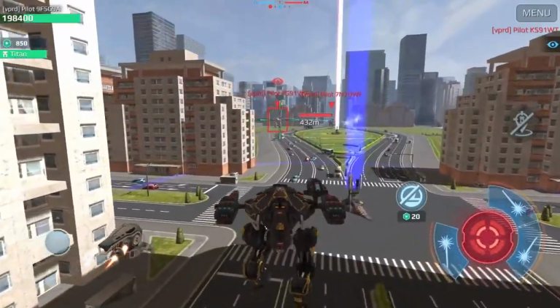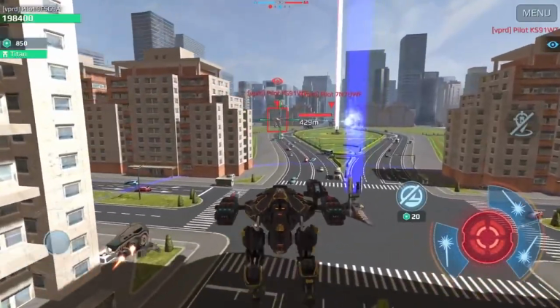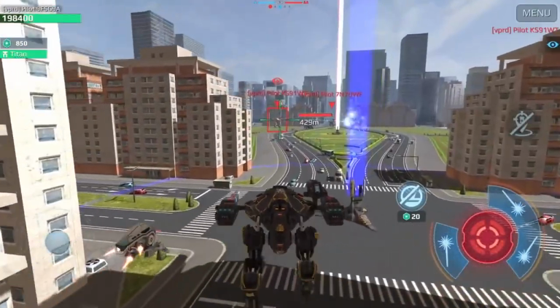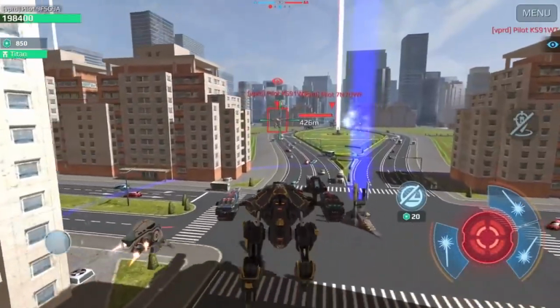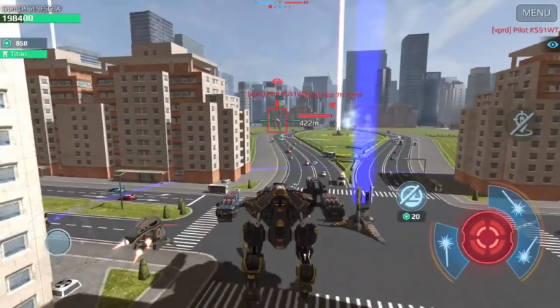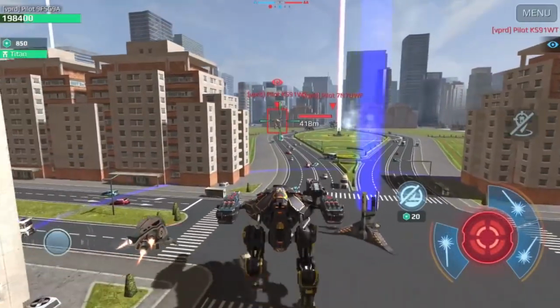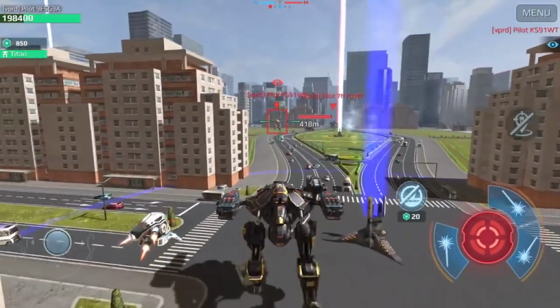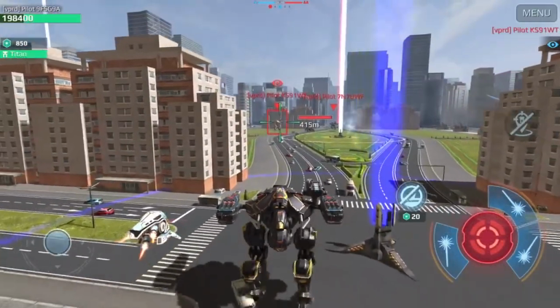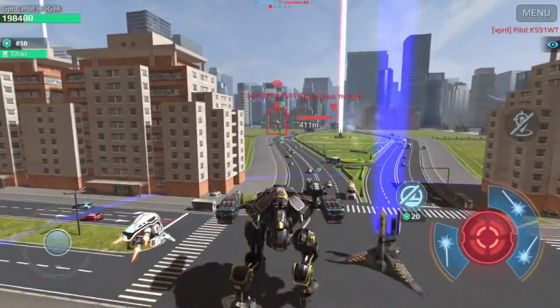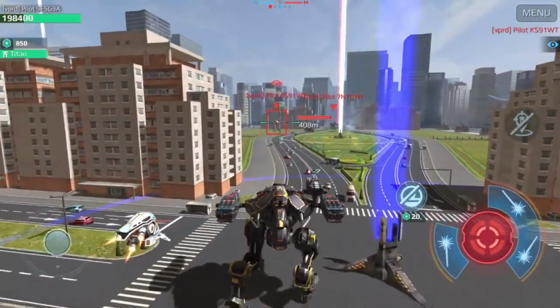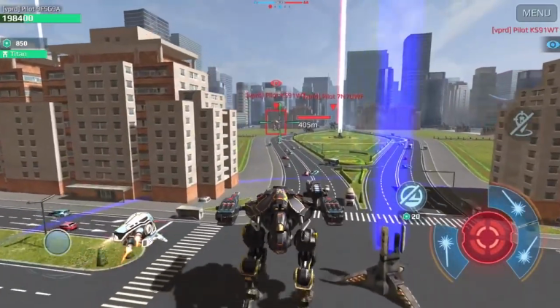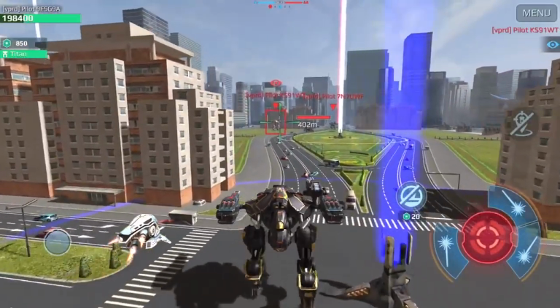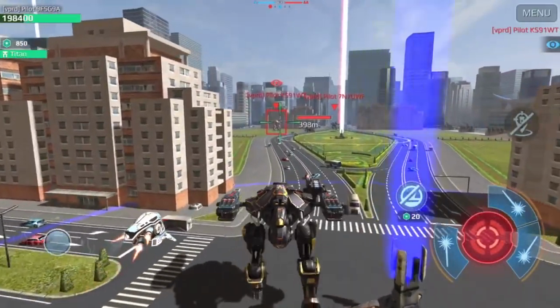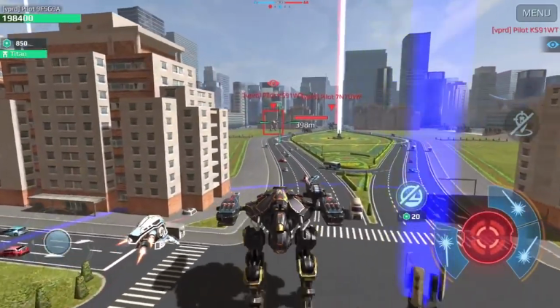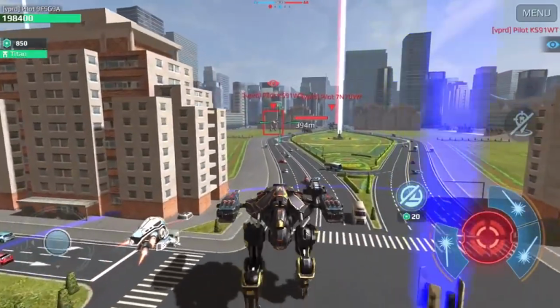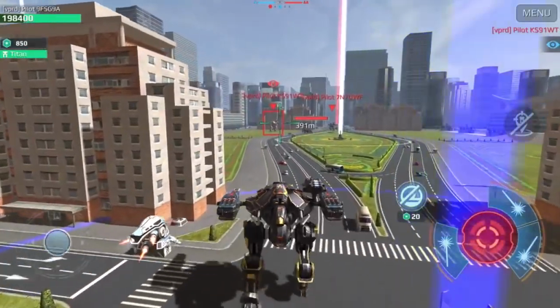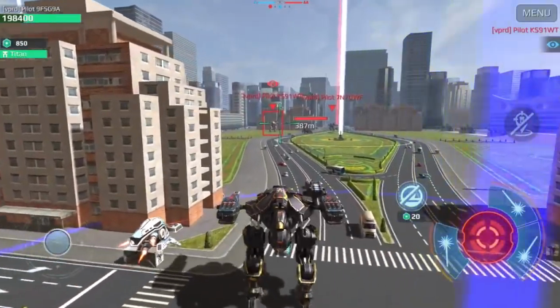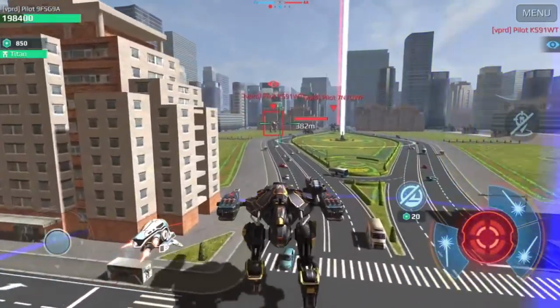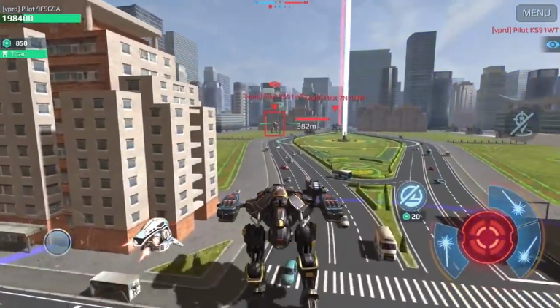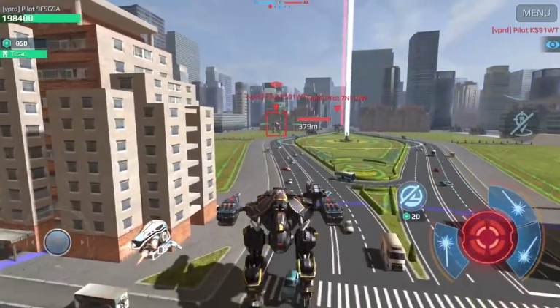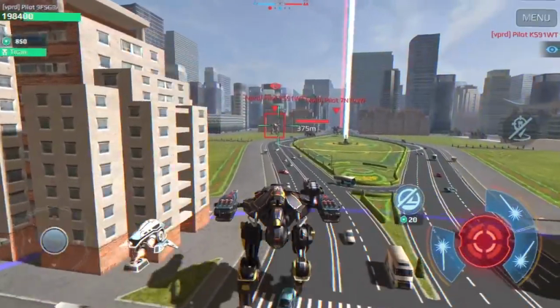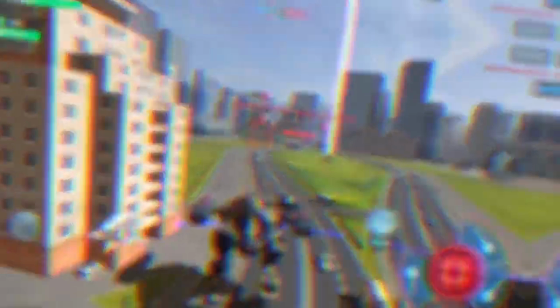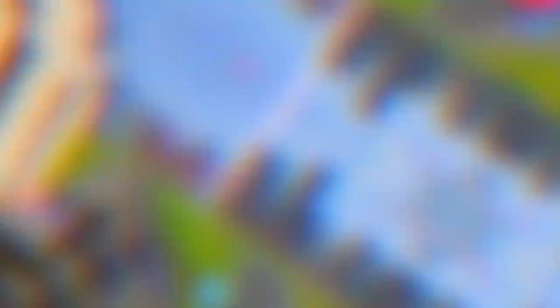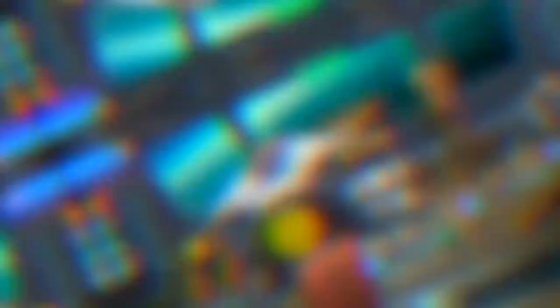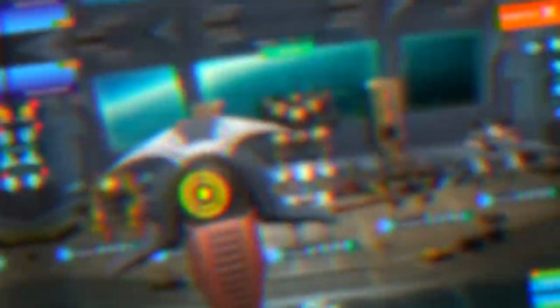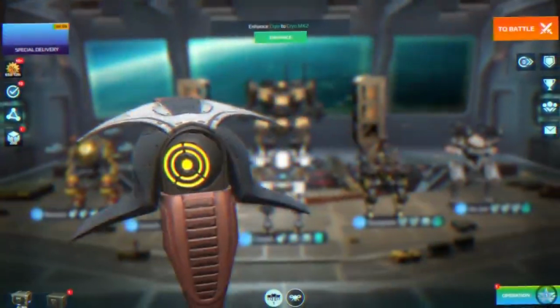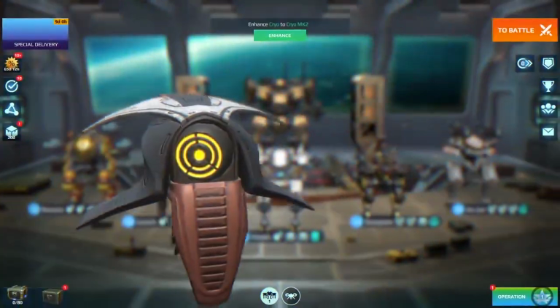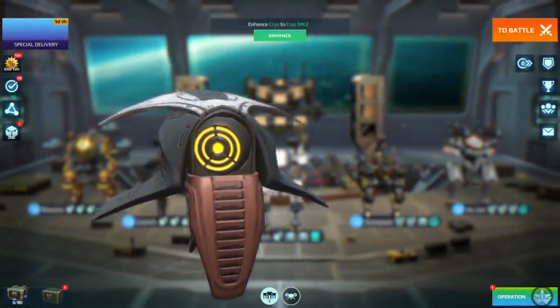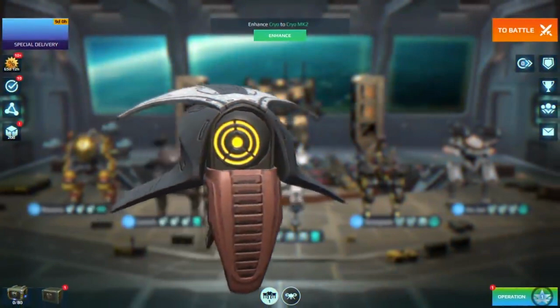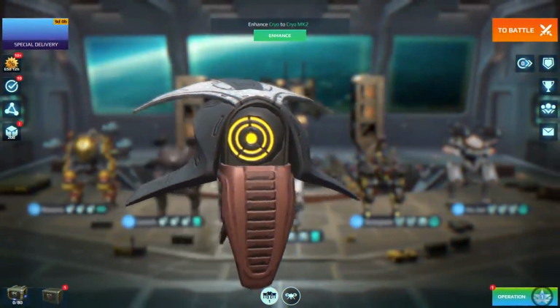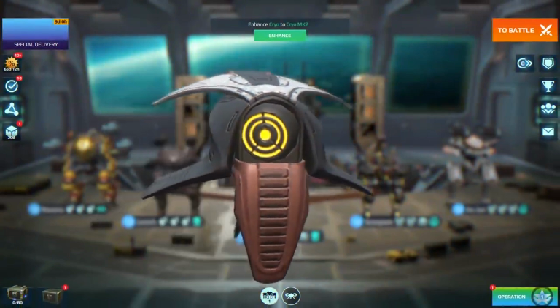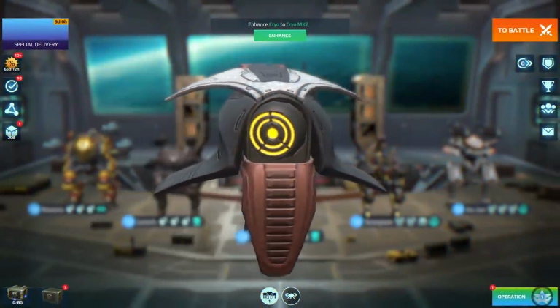Right here on the spawn panel, select any of the drones you've prepared. Juice it up with some power cells and go into combat.